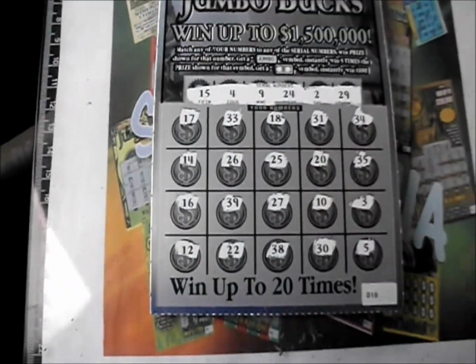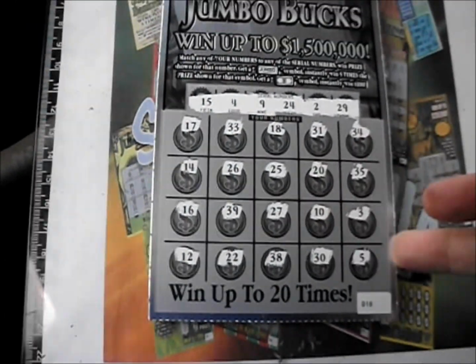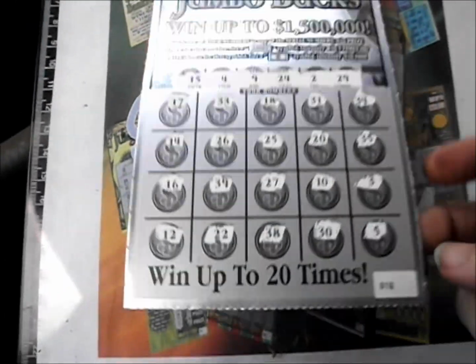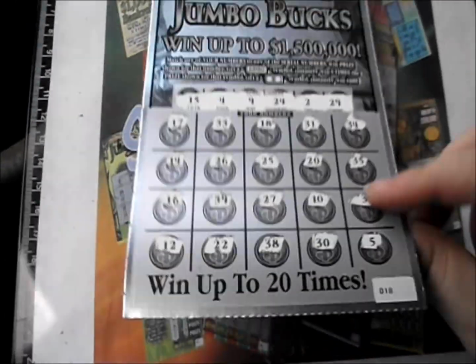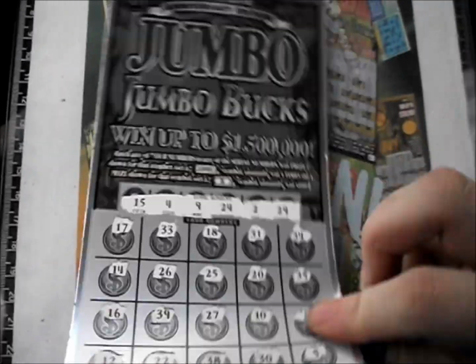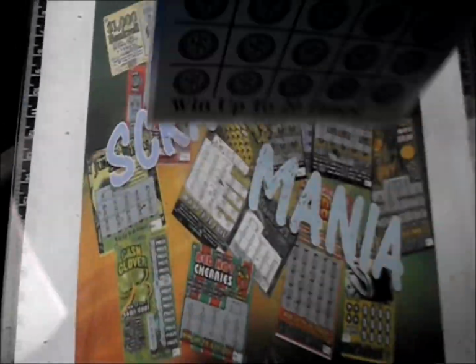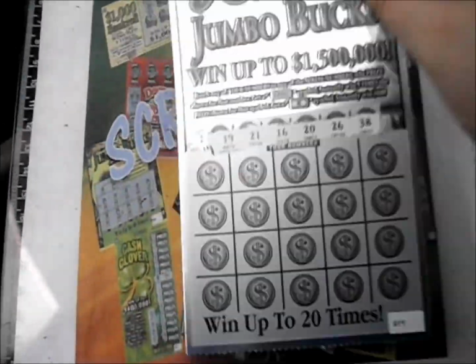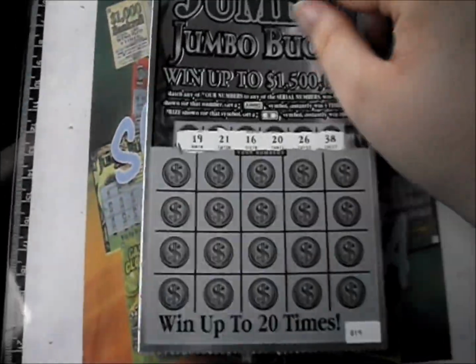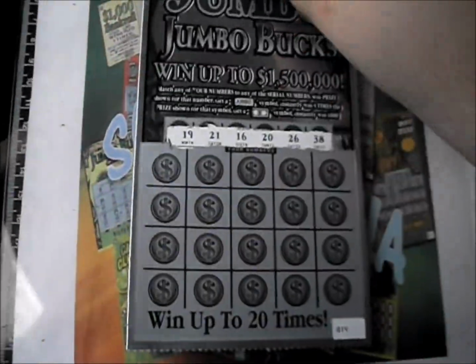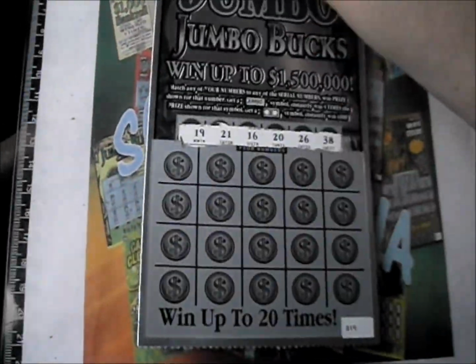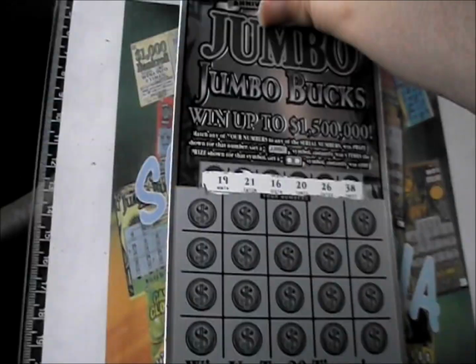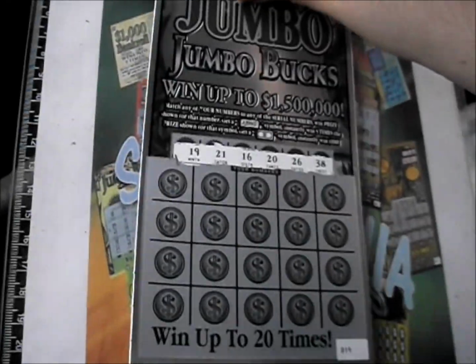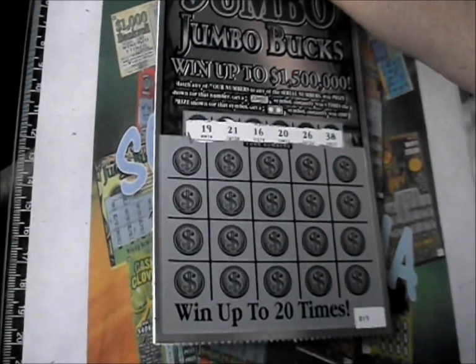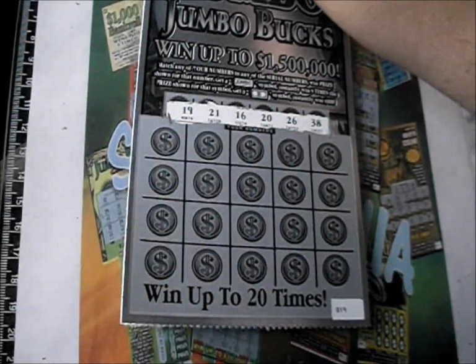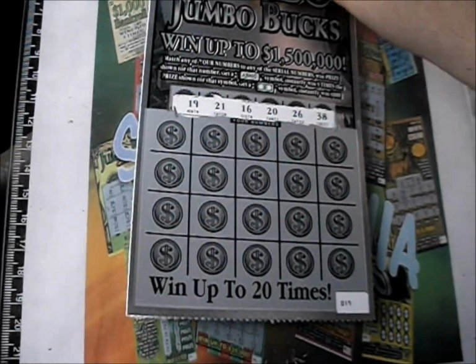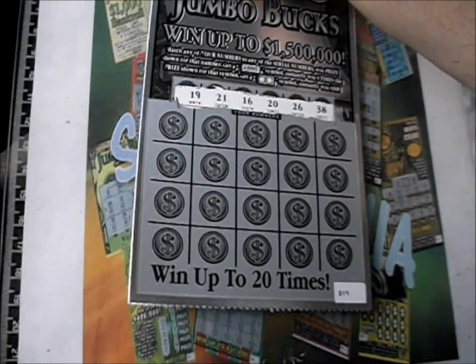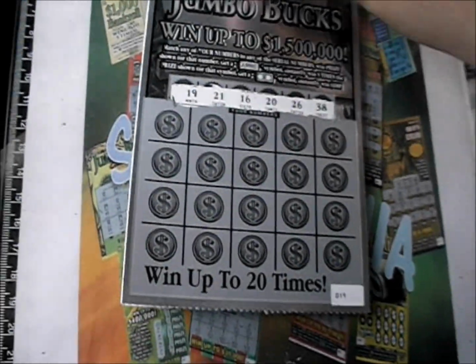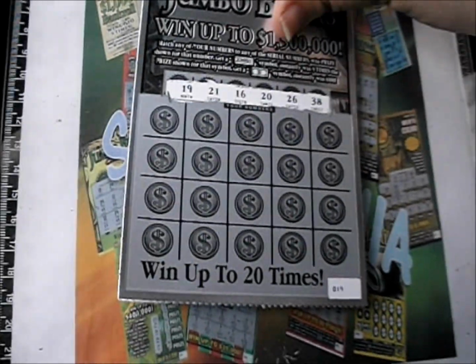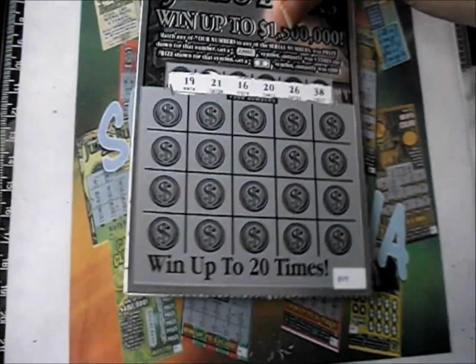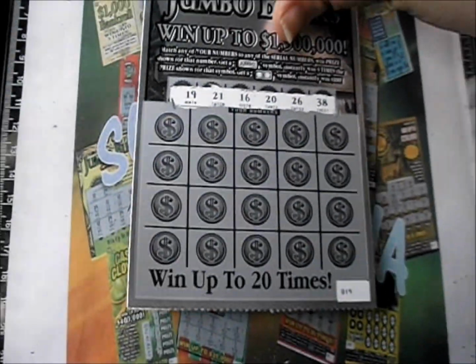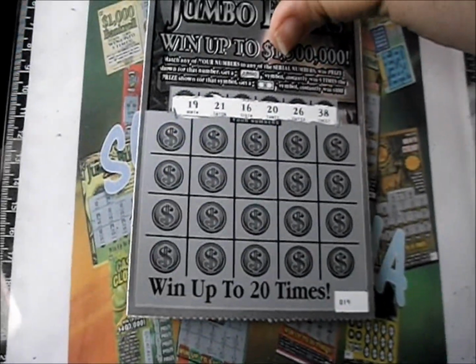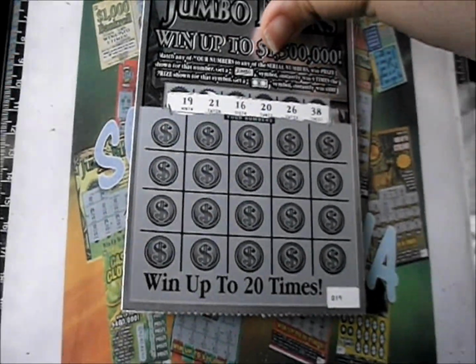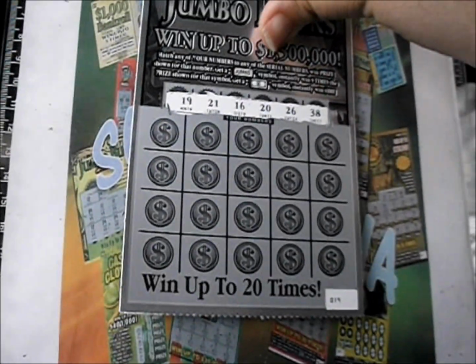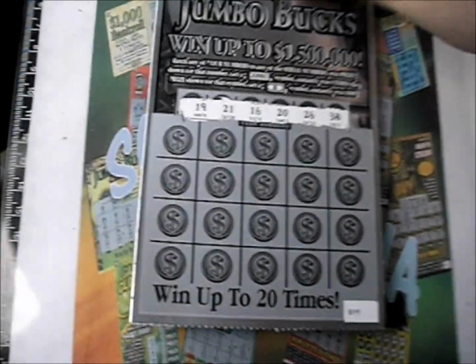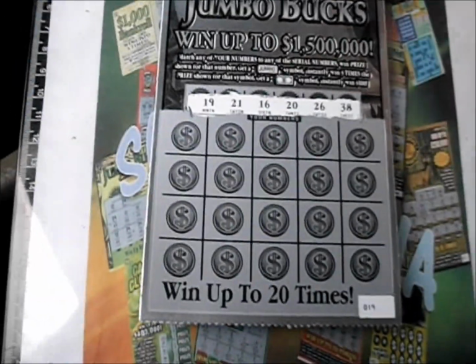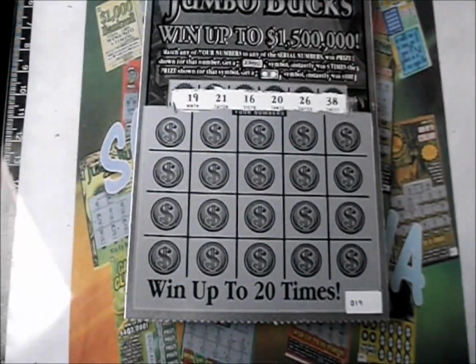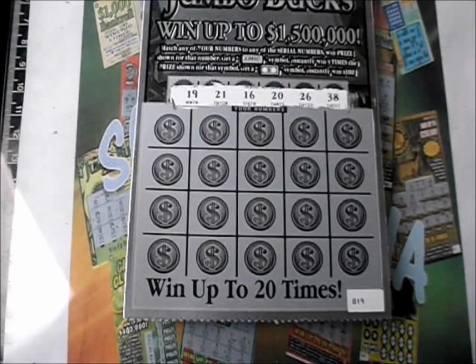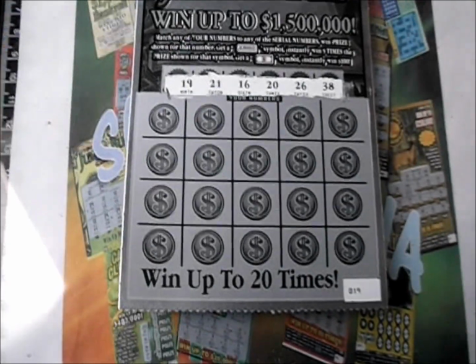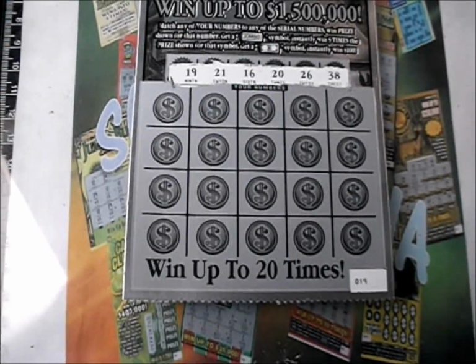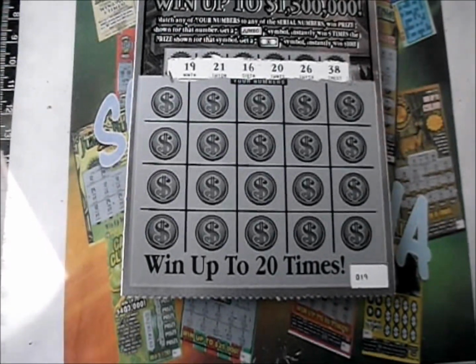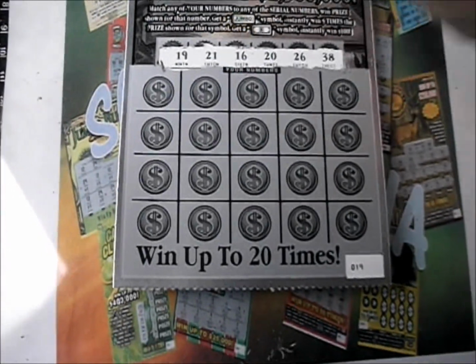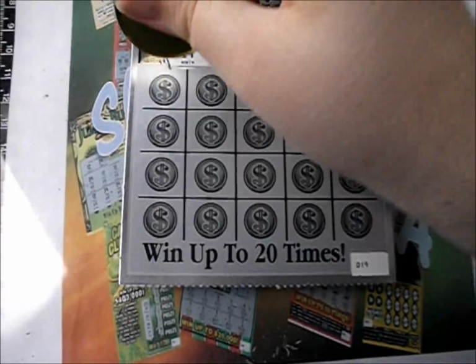Oh shucks, that first one's a dud. I'll flip it over to the last one: 19, 21, 16, 20, 26, and 38 are the numbers.